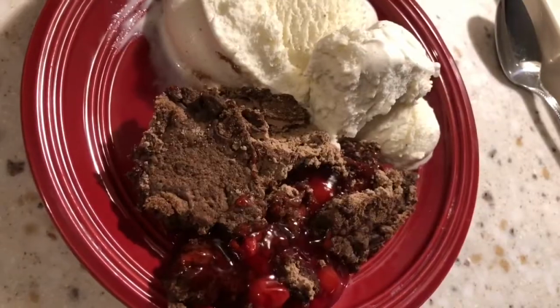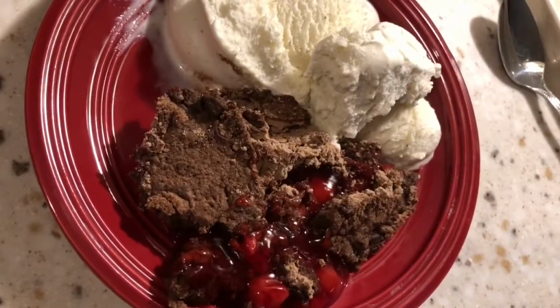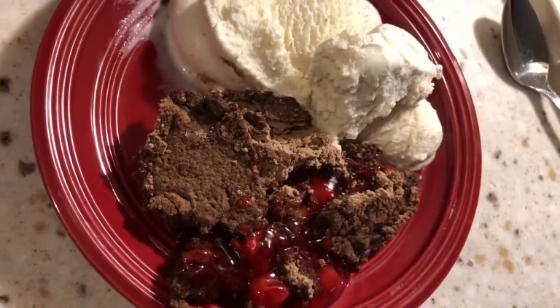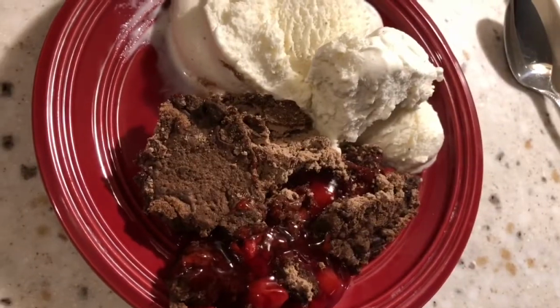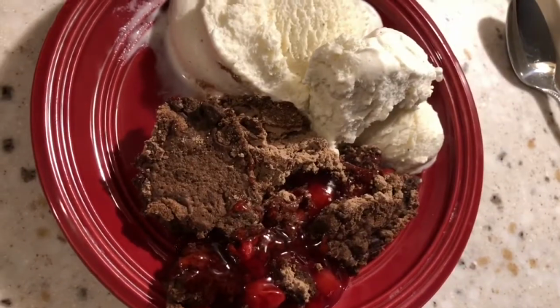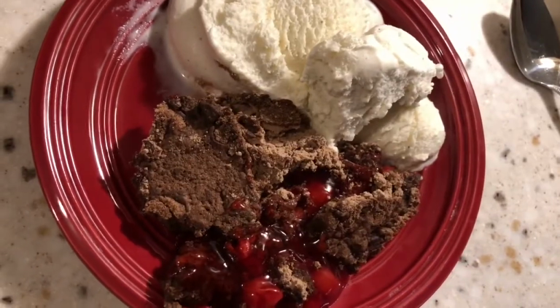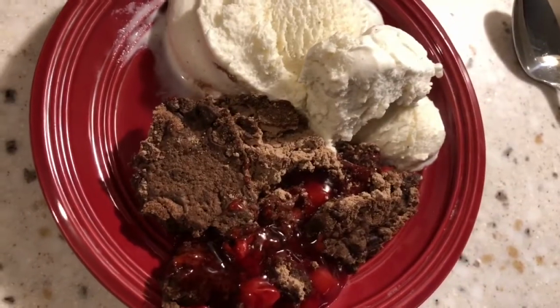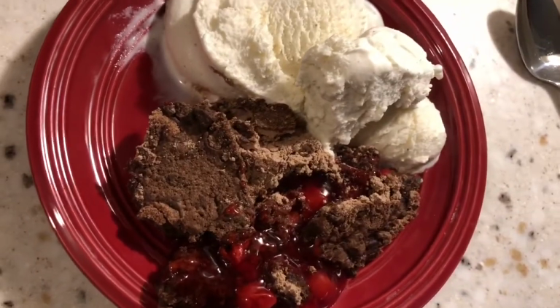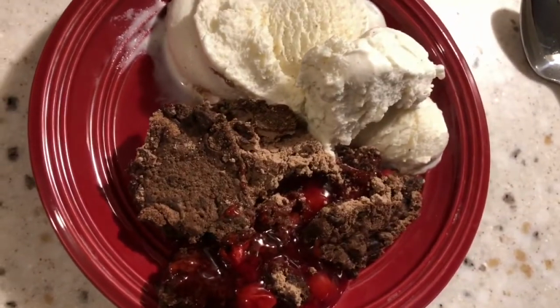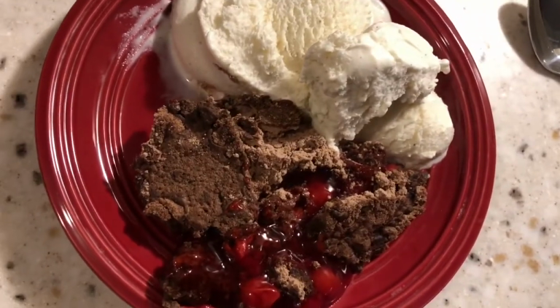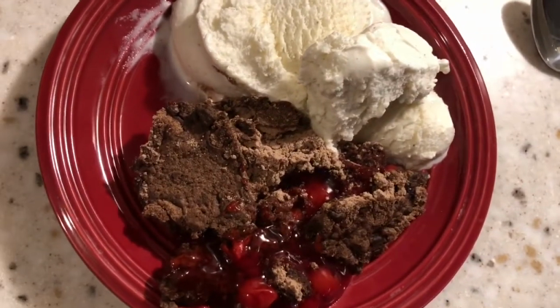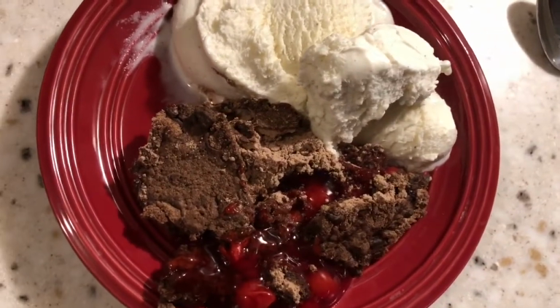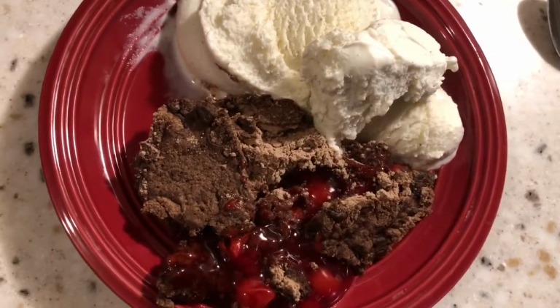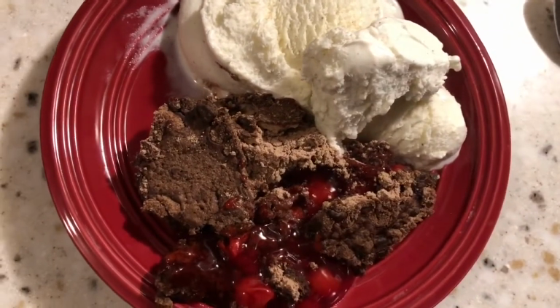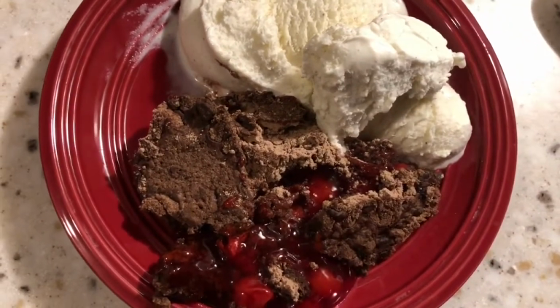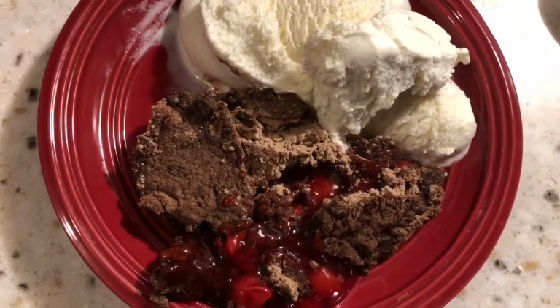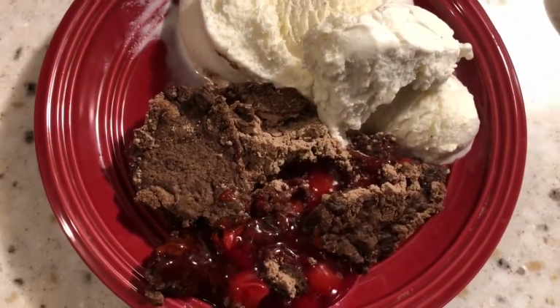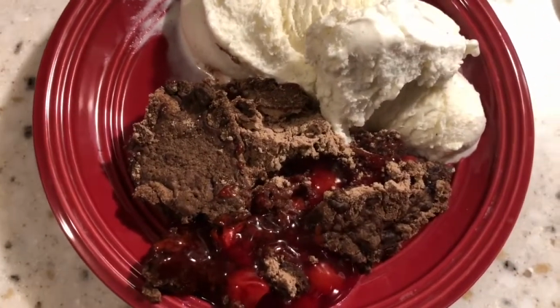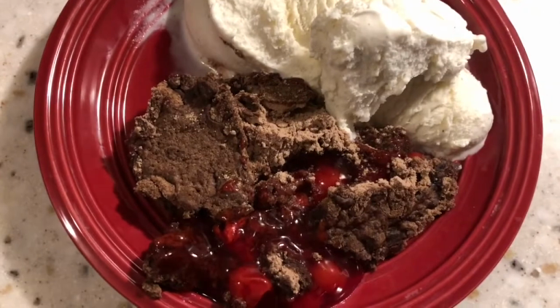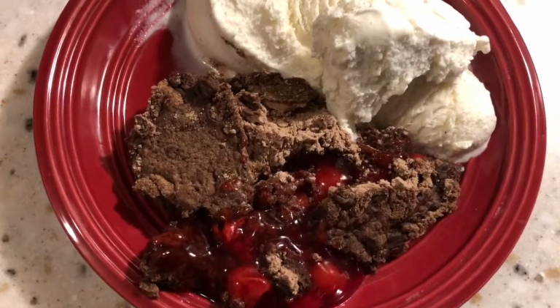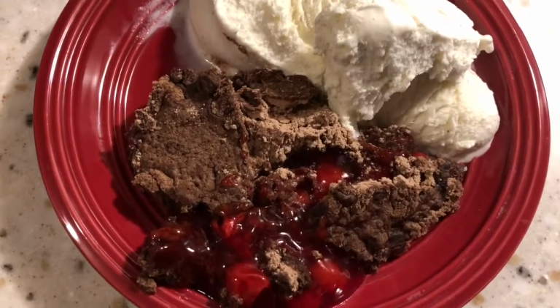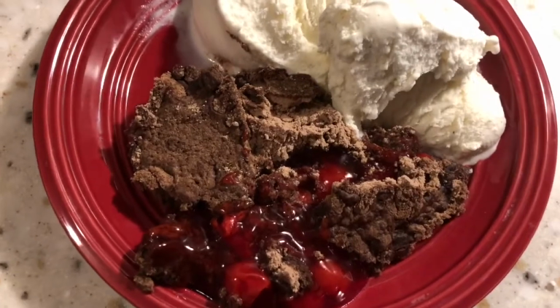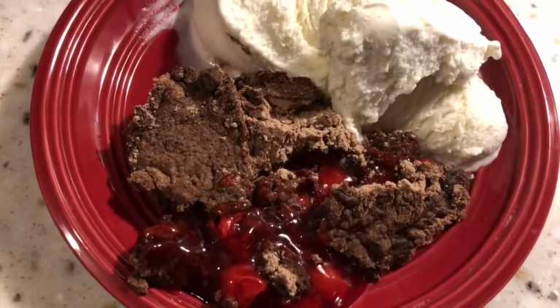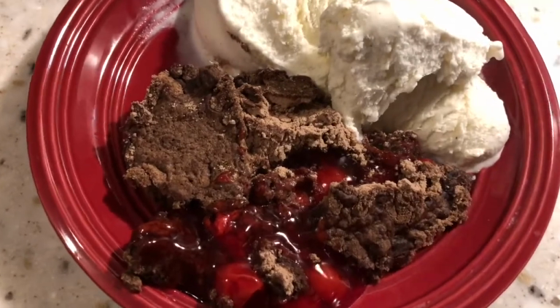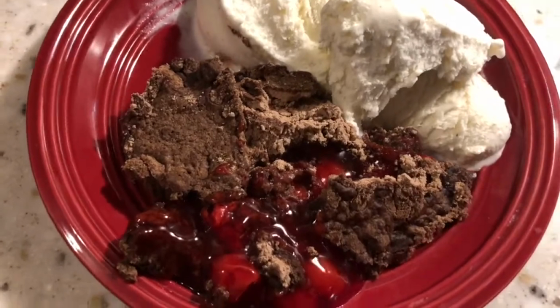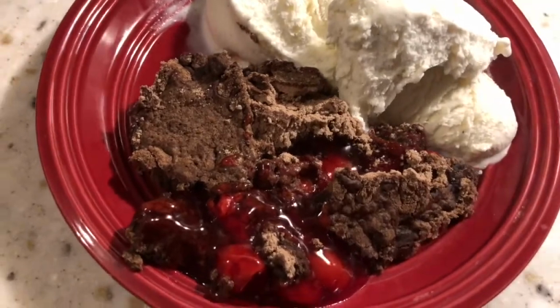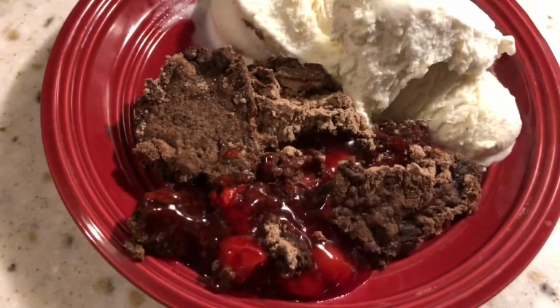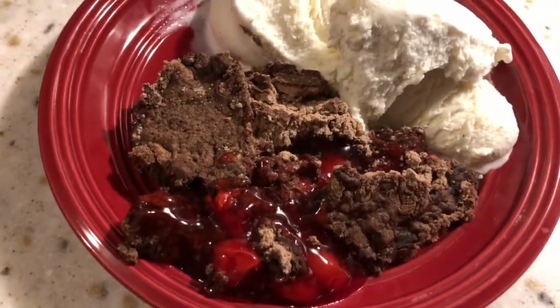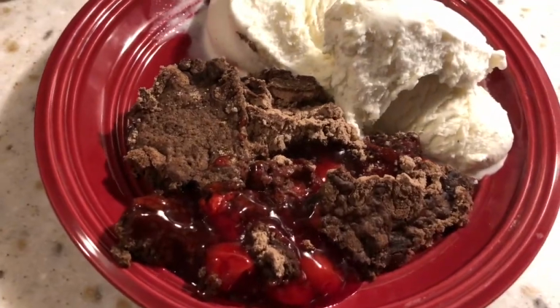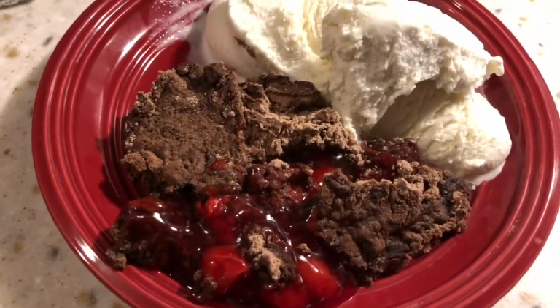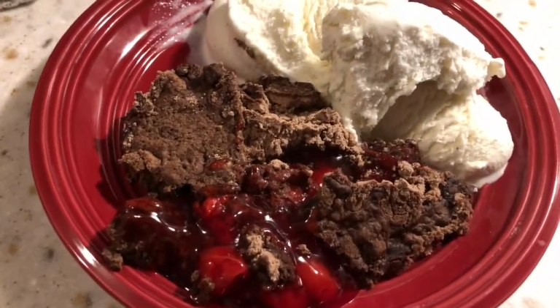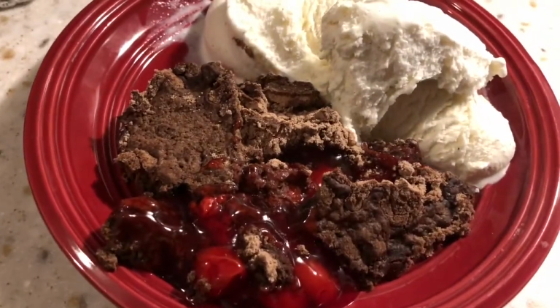I sided this with some vanilla ice cream and this was delicious. I hope you guys love this one. Bye!